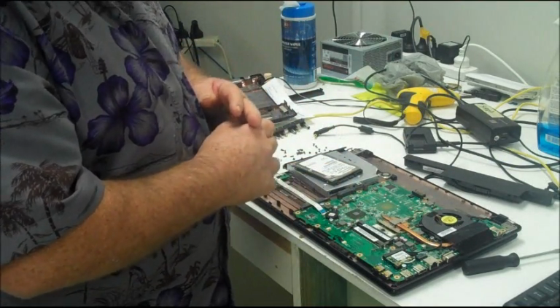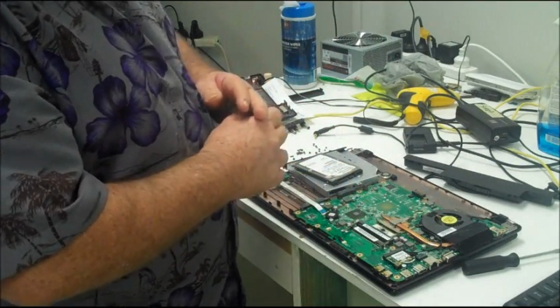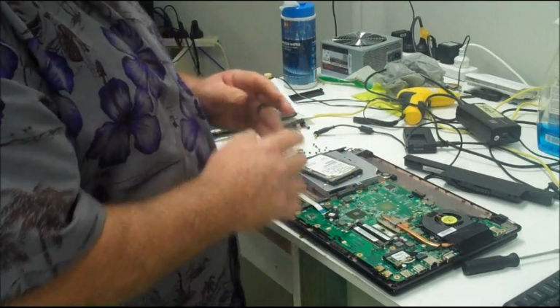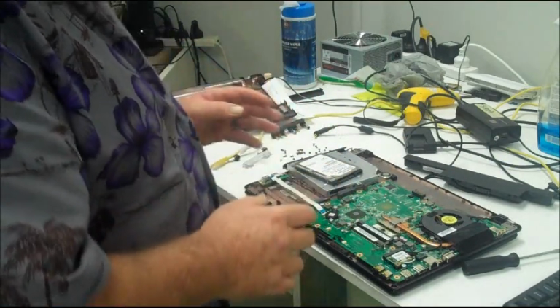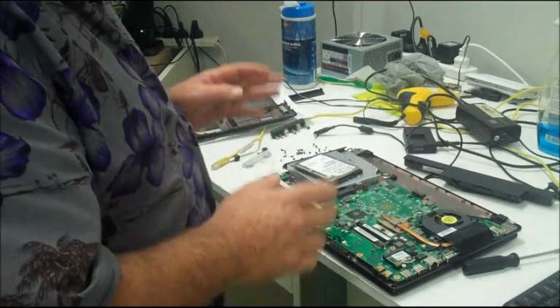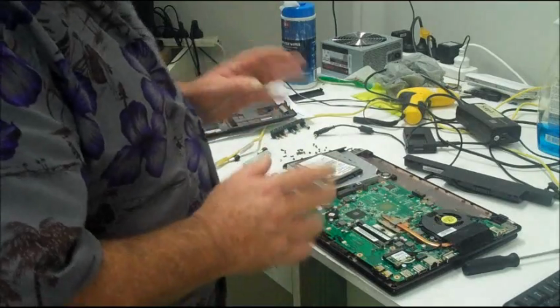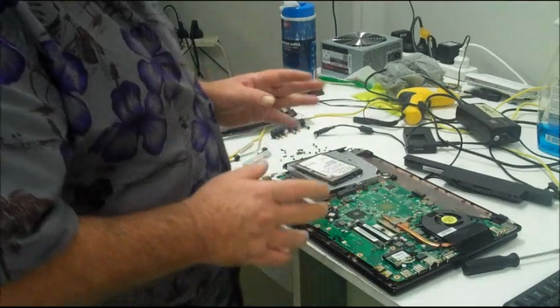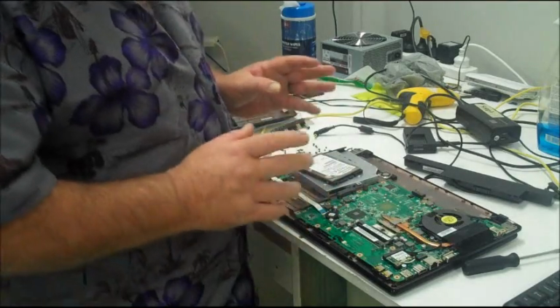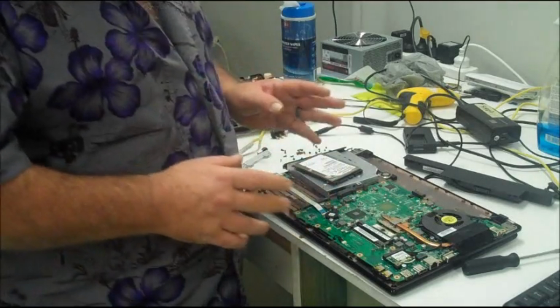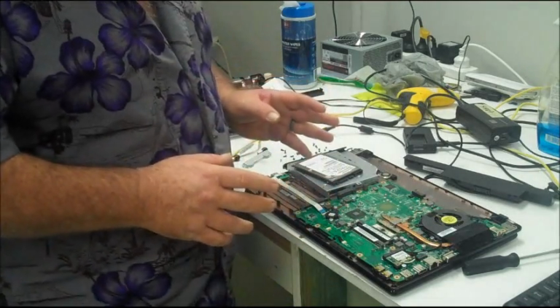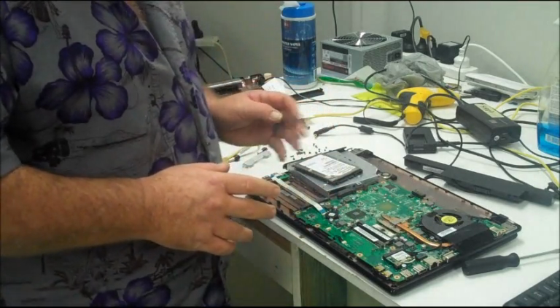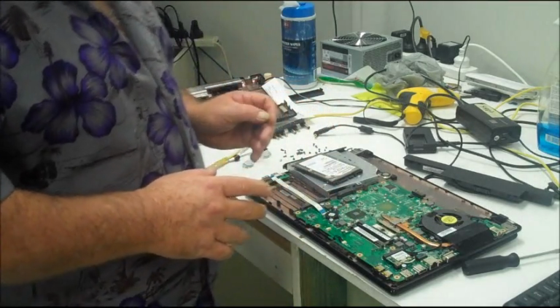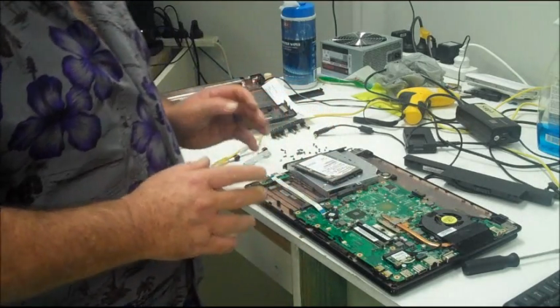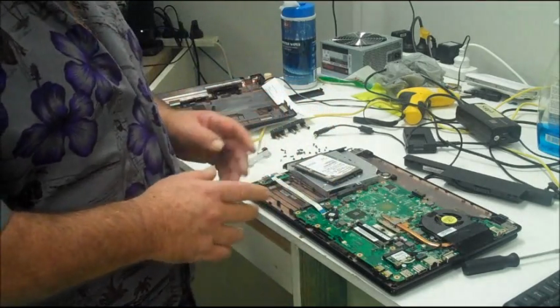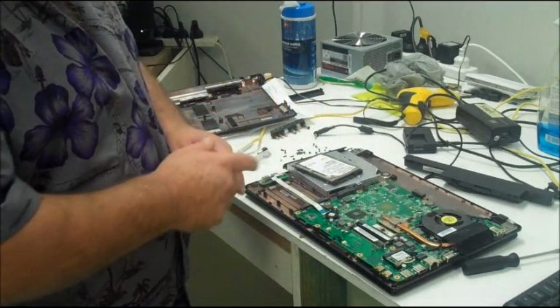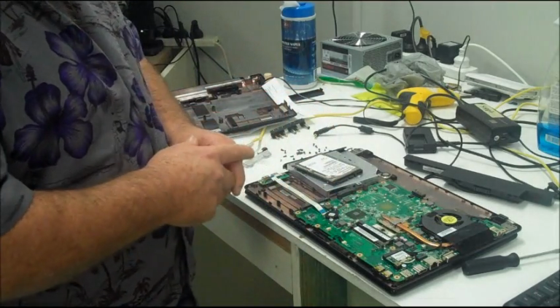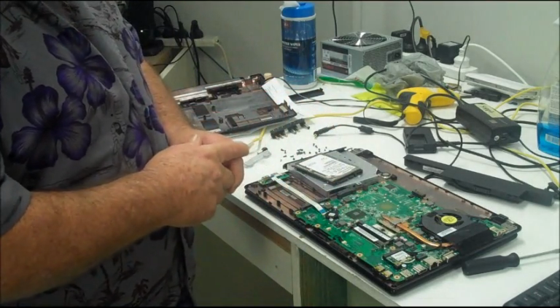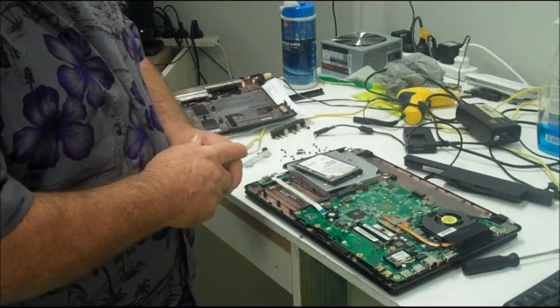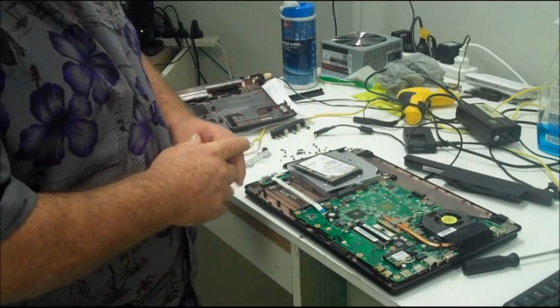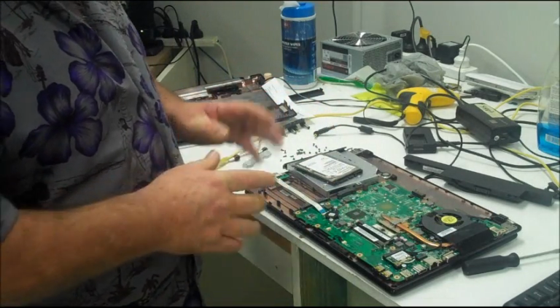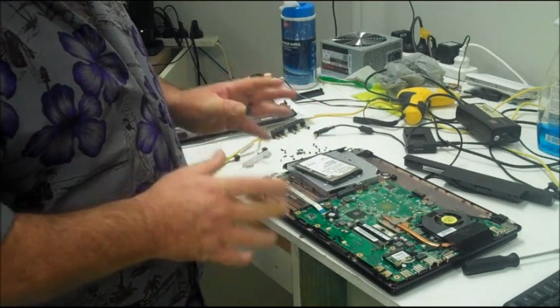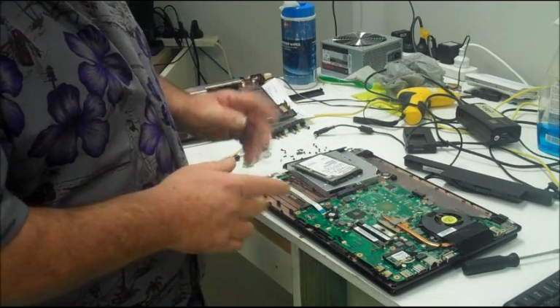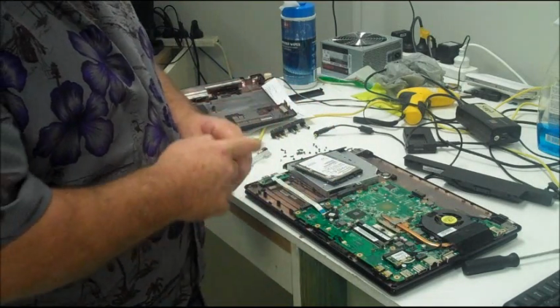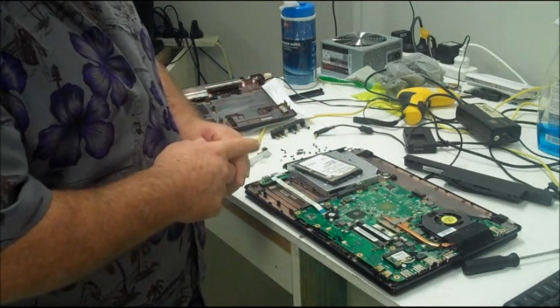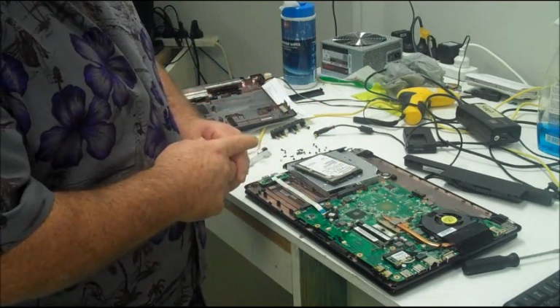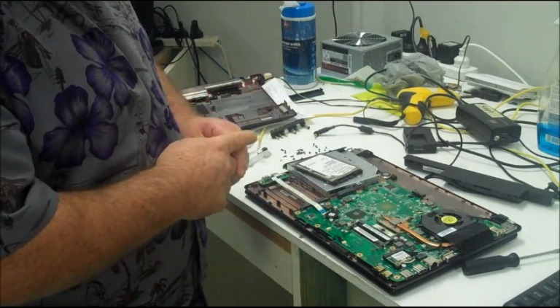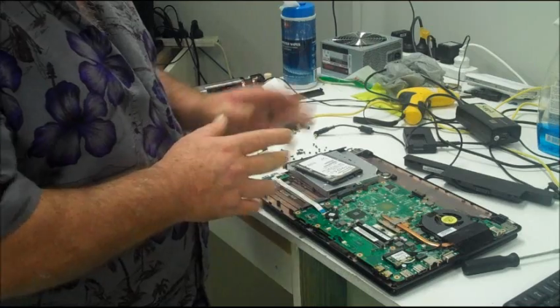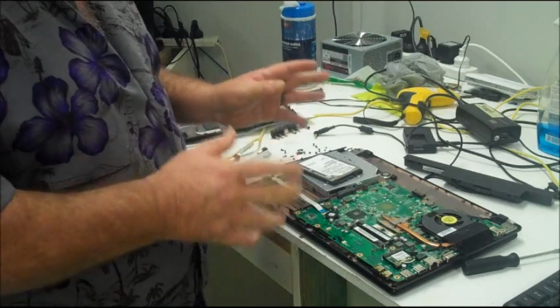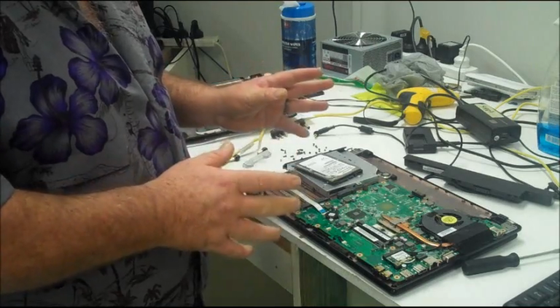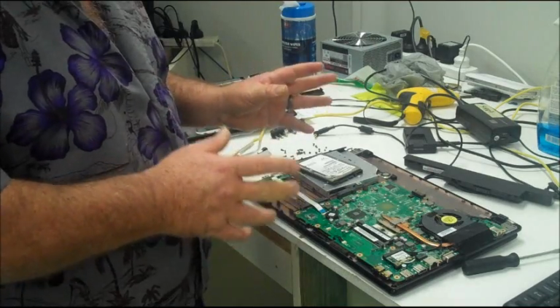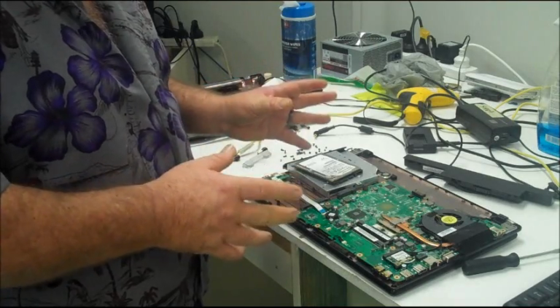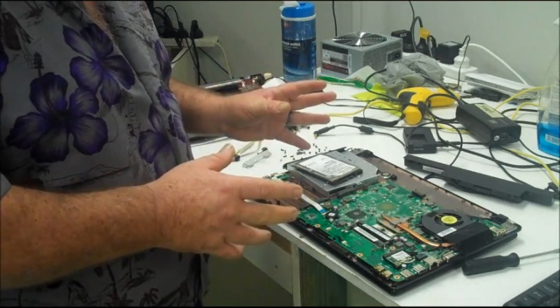Now admittedly they are an entry-level machine — they're not terribly expensive. But realistically they should last for two years or more, shouldn't they?